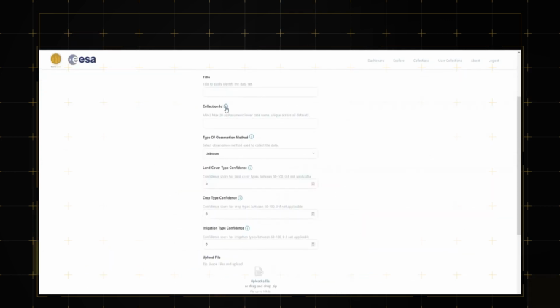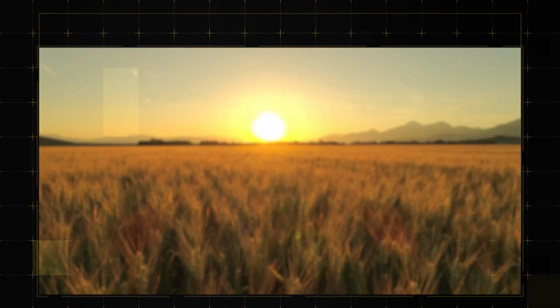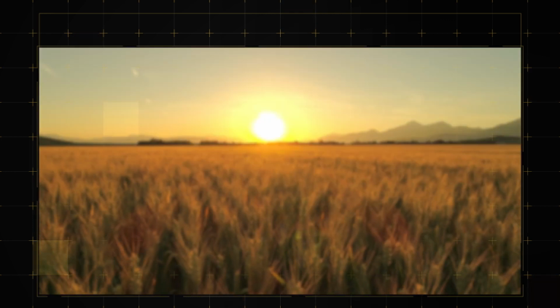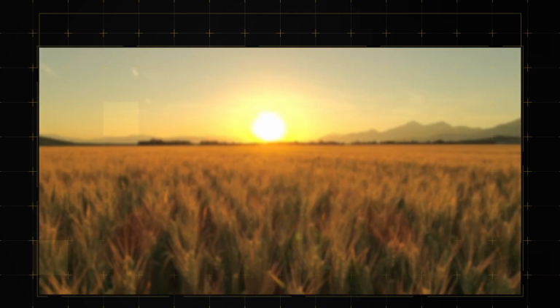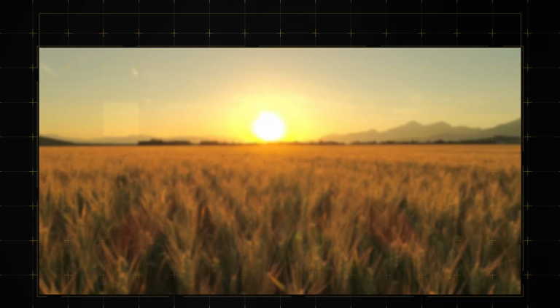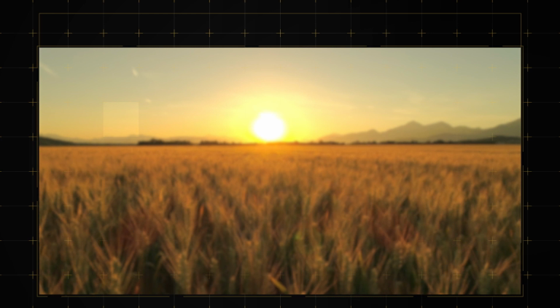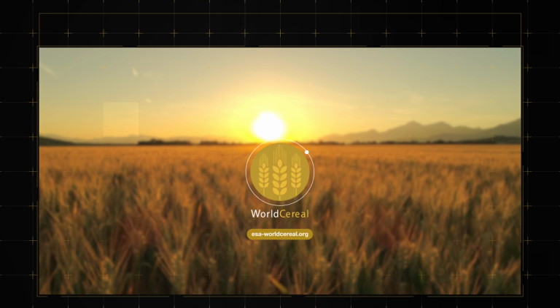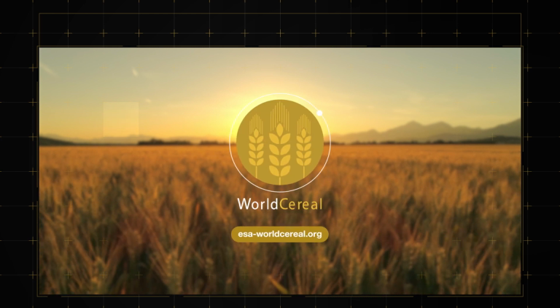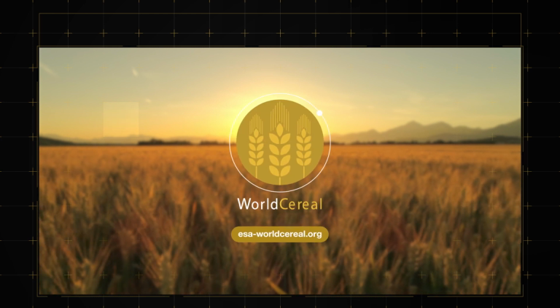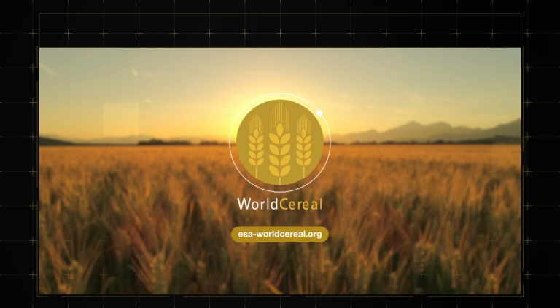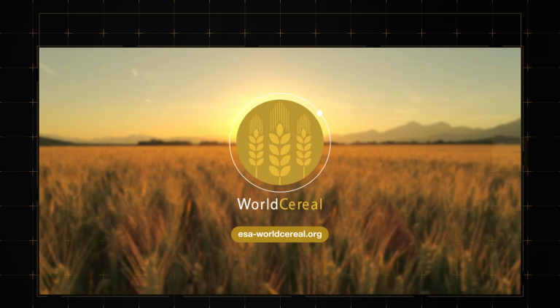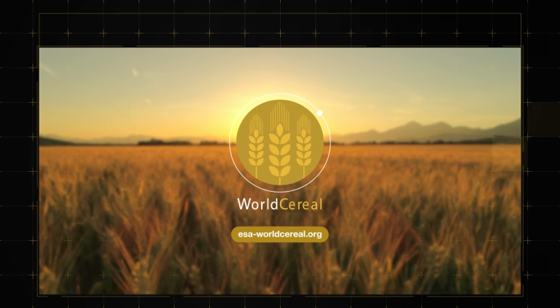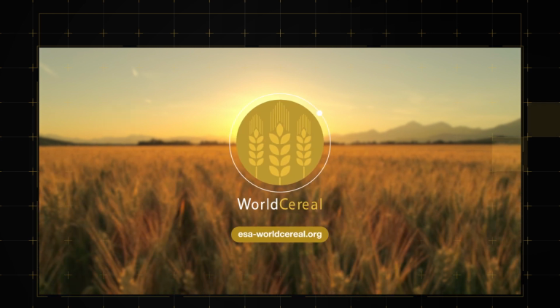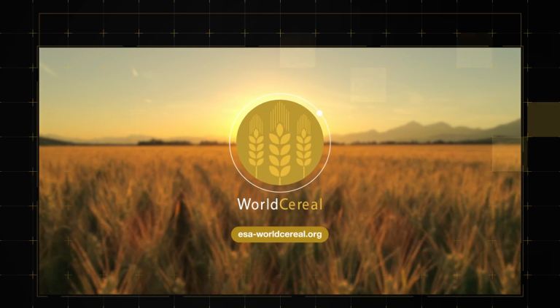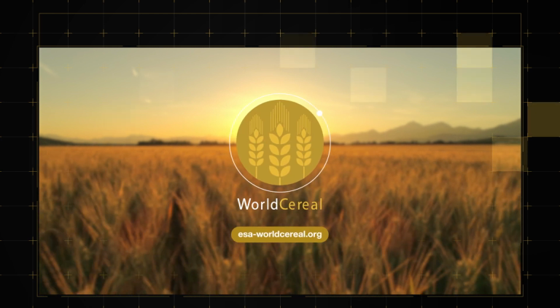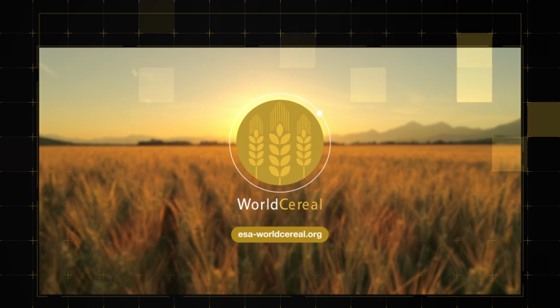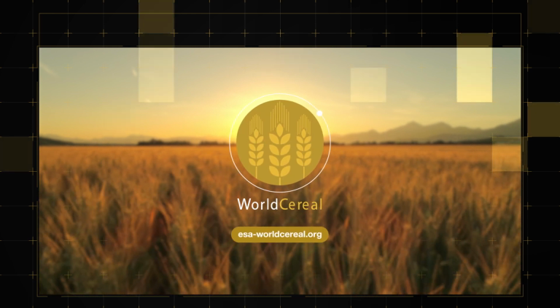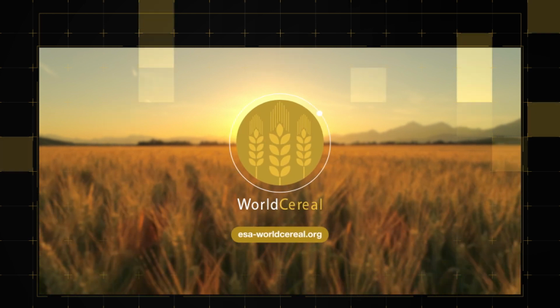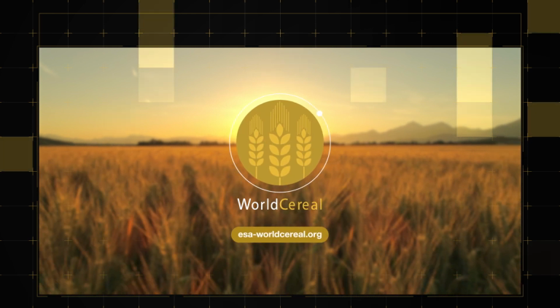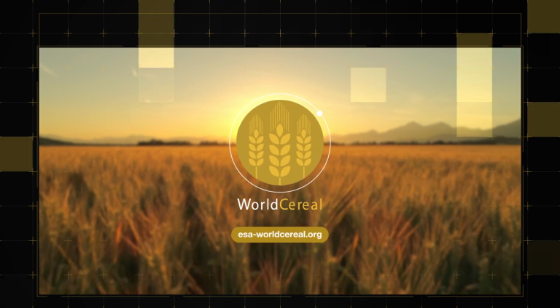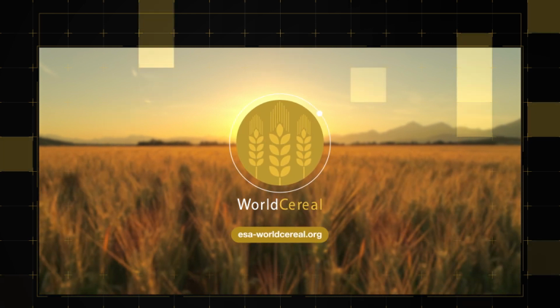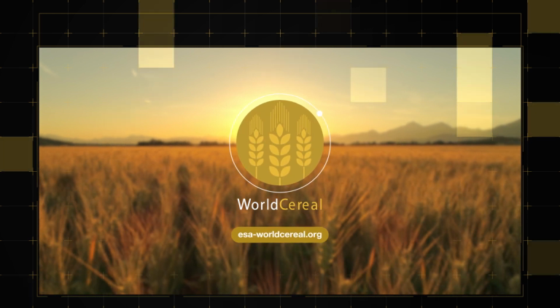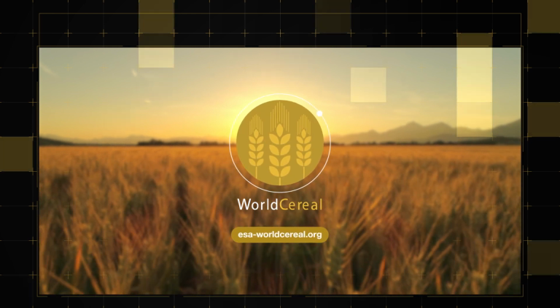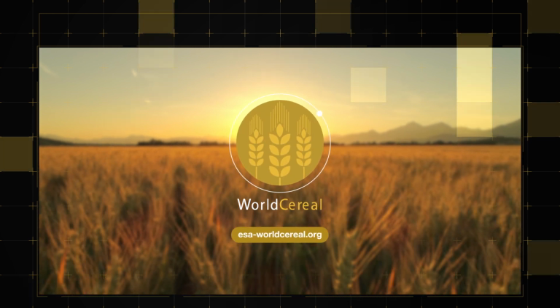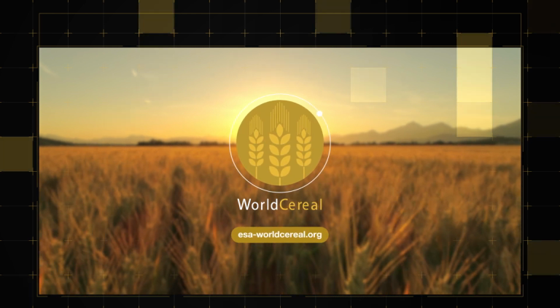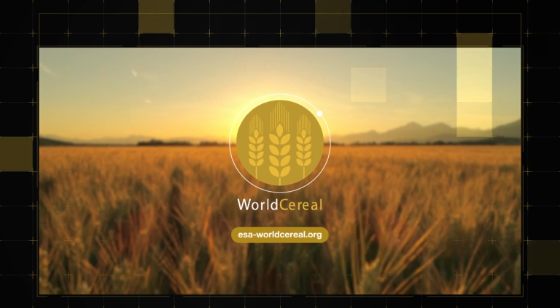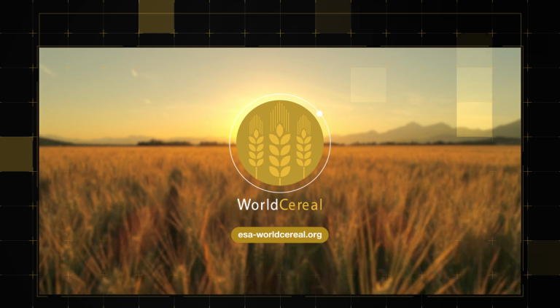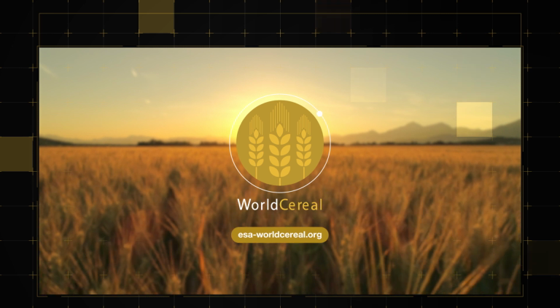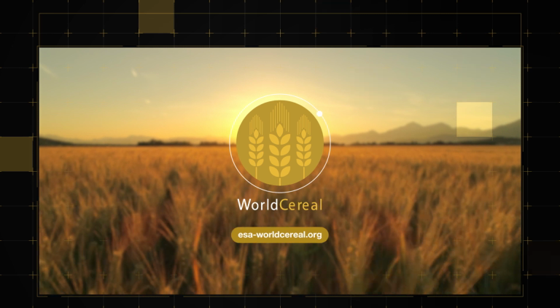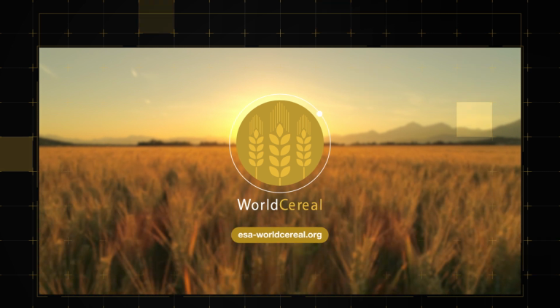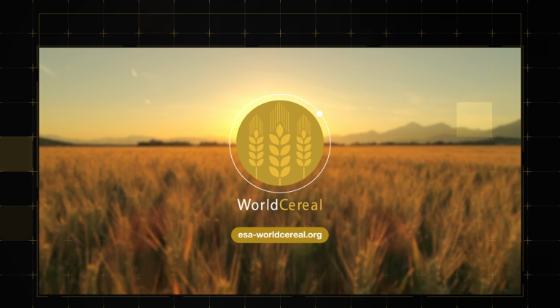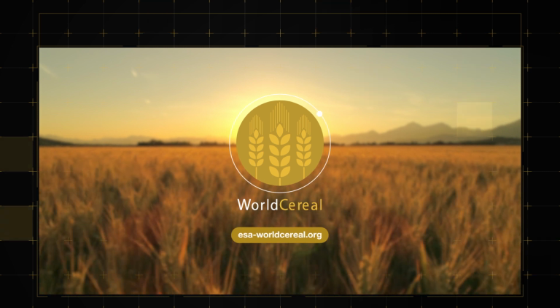To learn more, visit the ESA World Cereal website or experience the World Cereal interactive map.